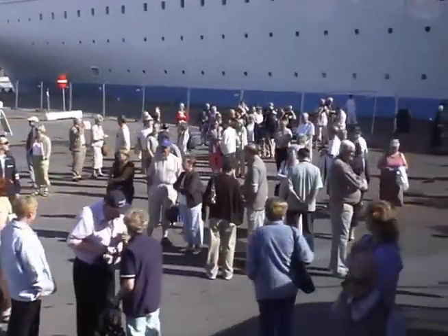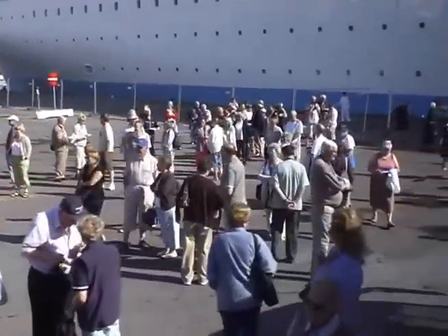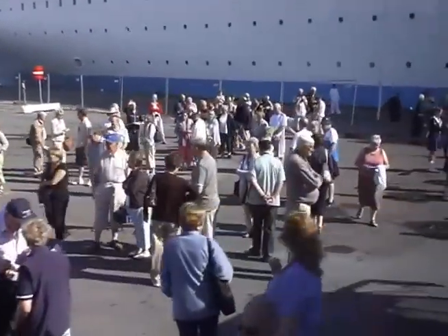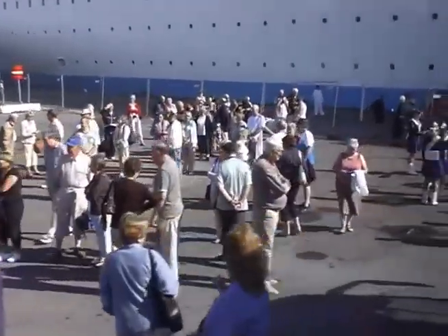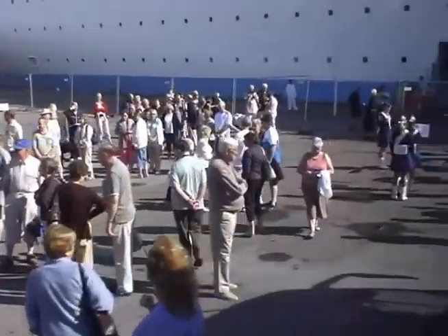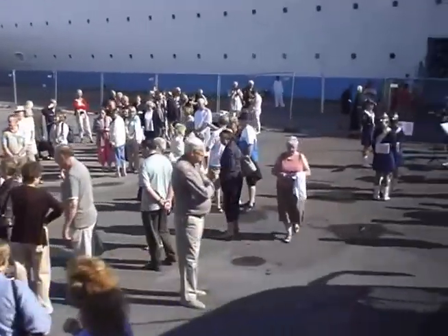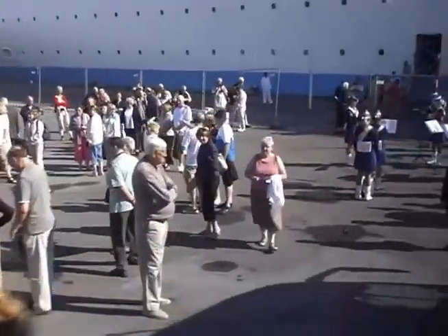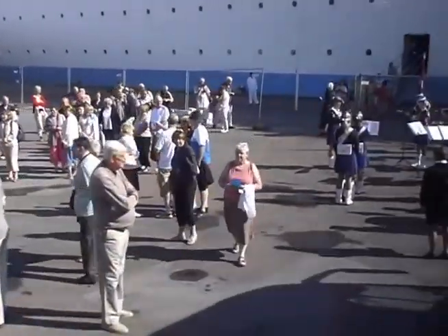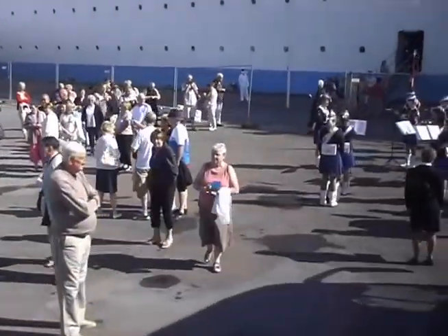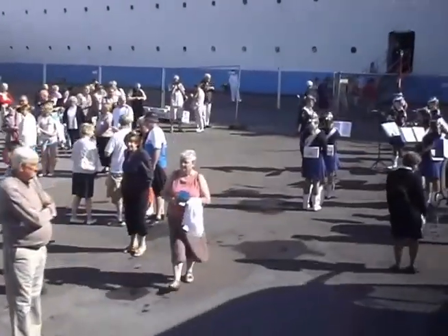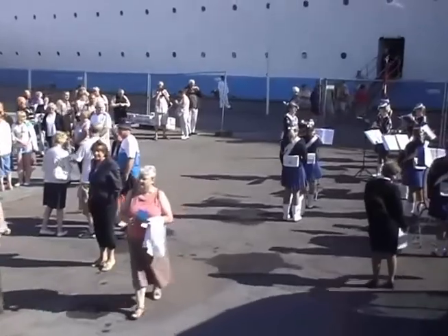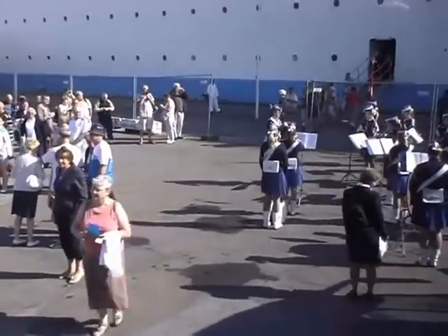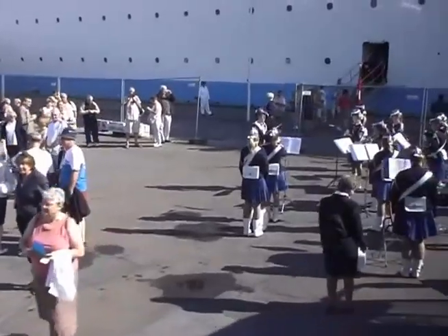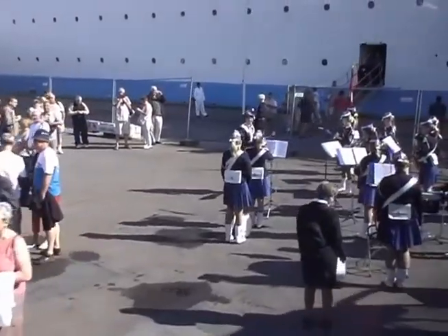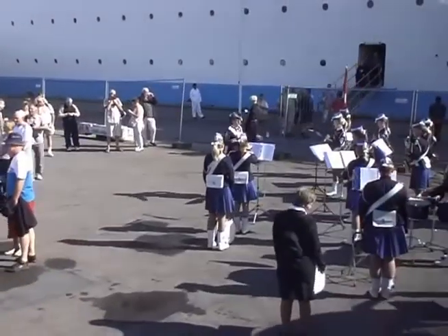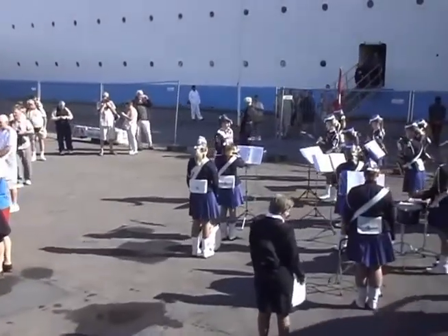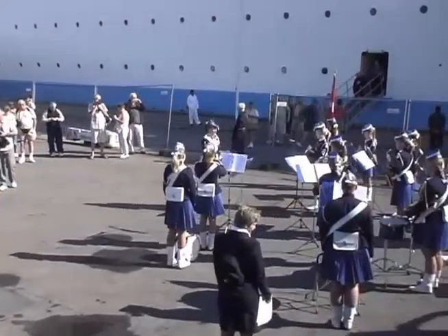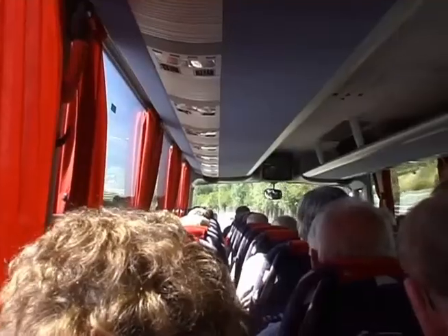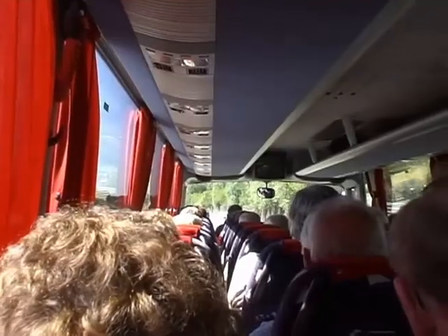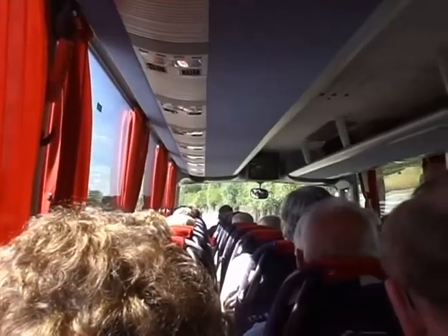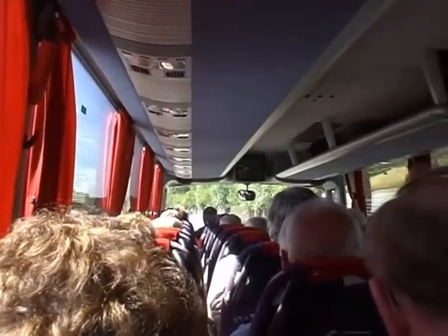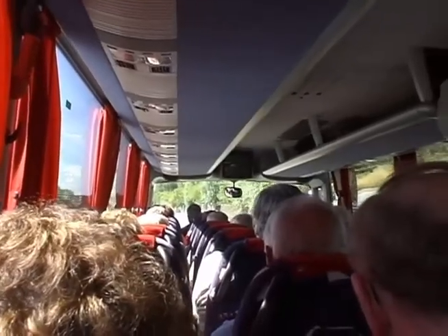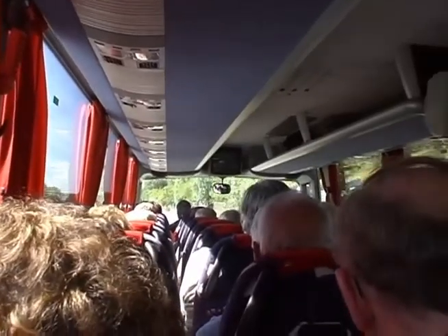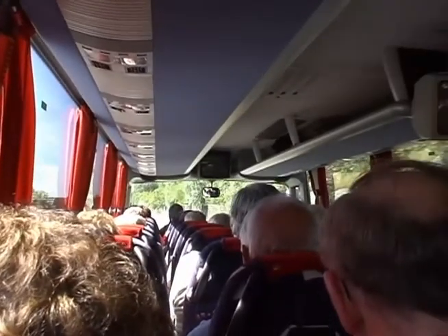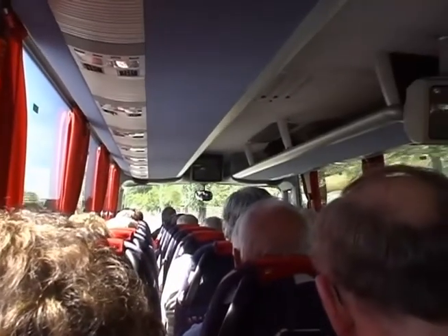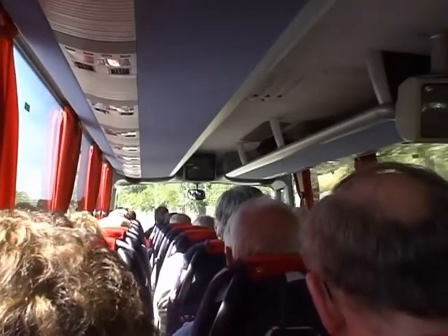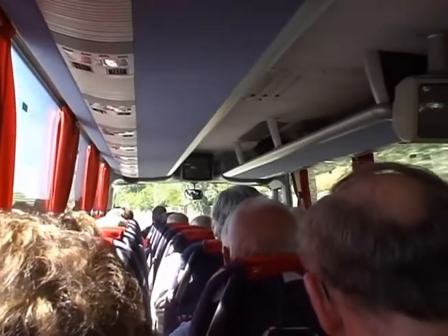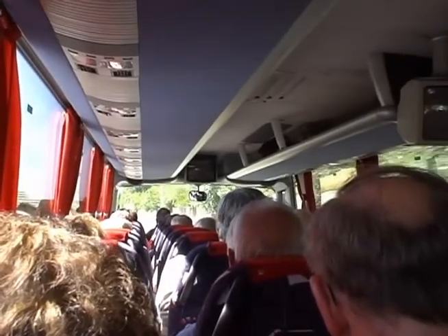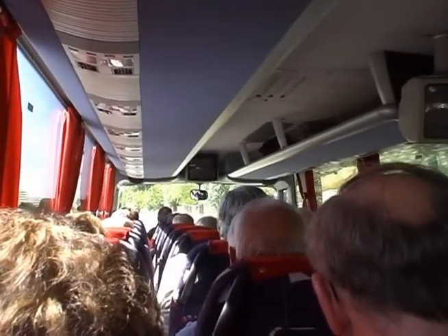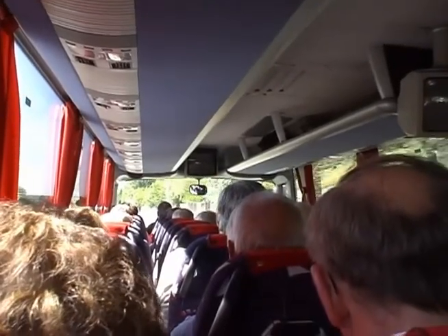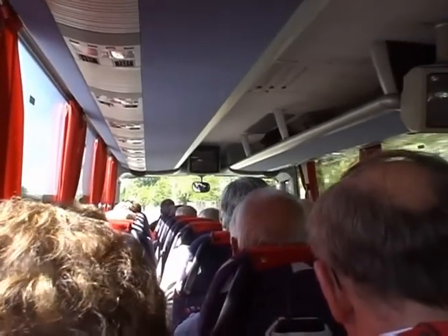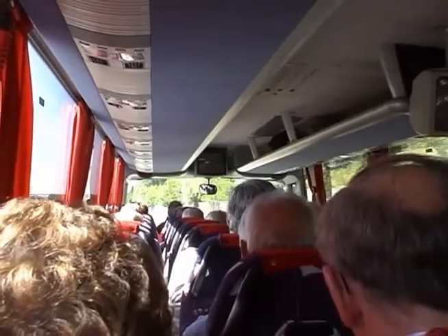We opted for a visit to the capital Copenhagen, which meant a 90 minute coach ride across the mainly flat countryside.